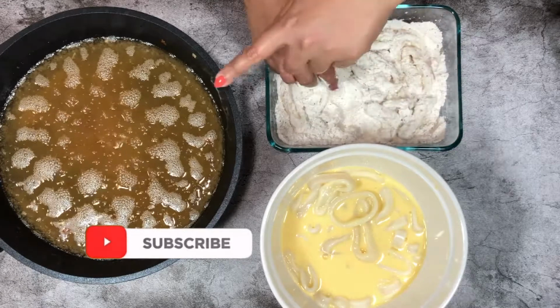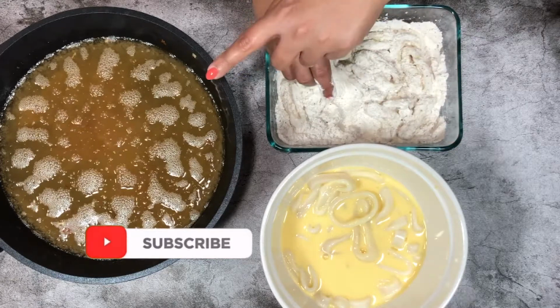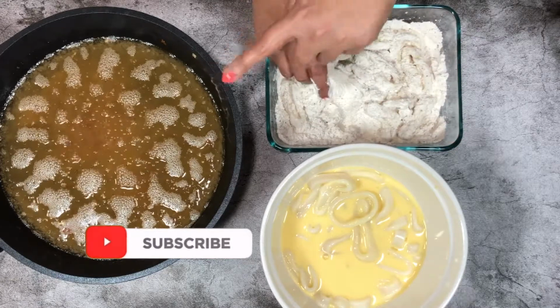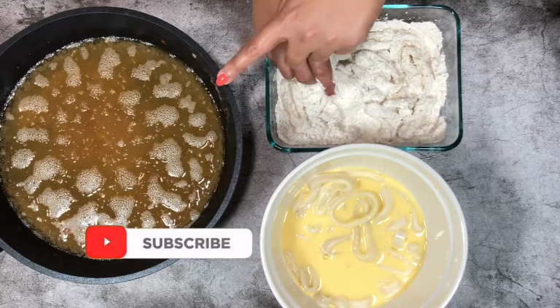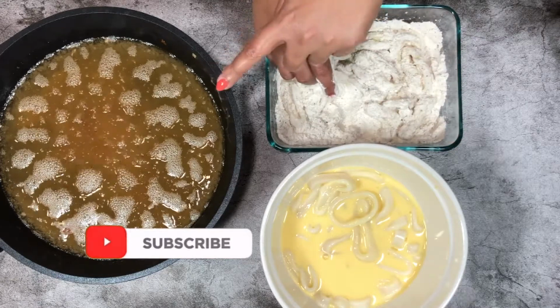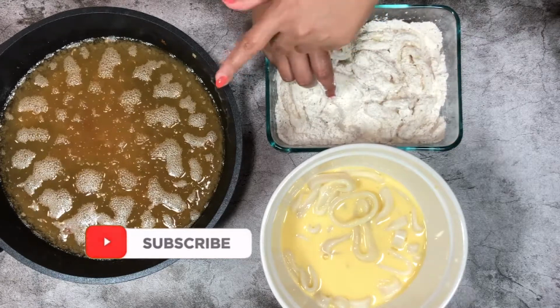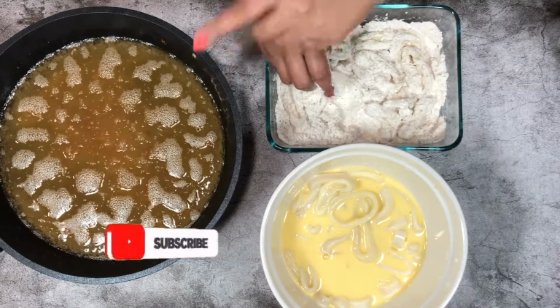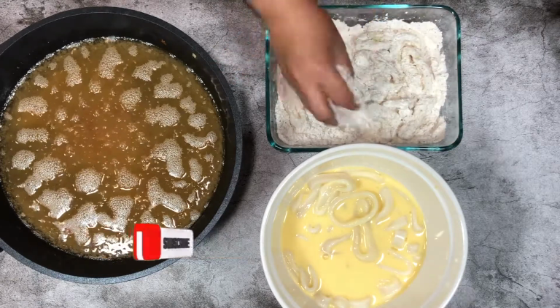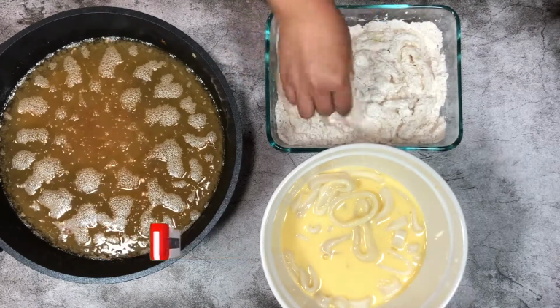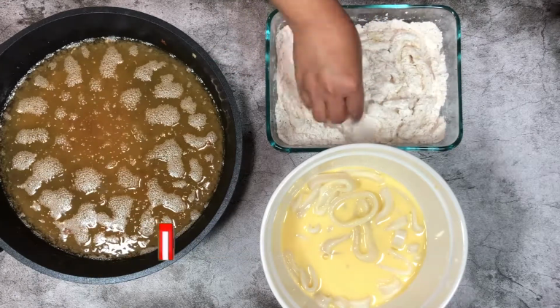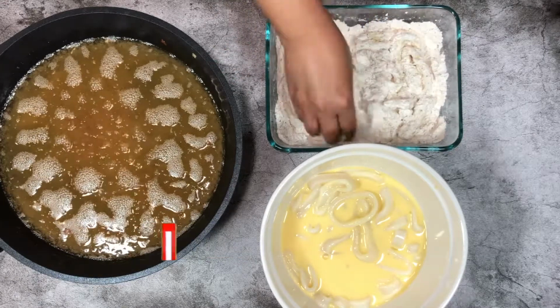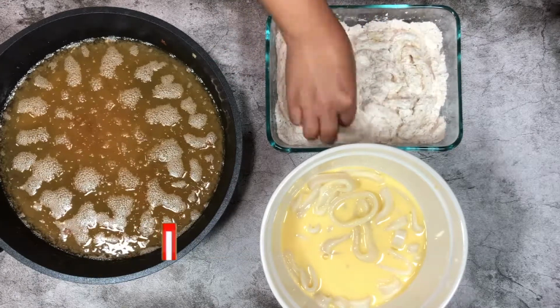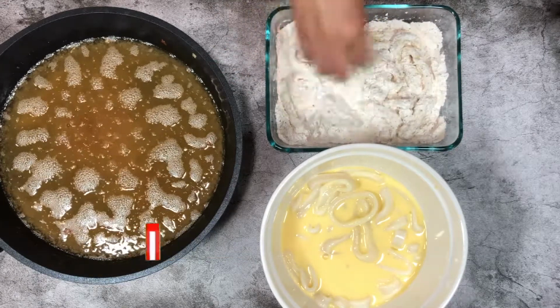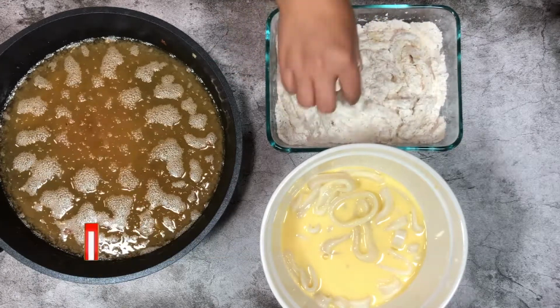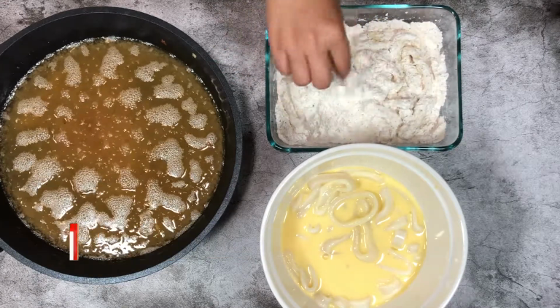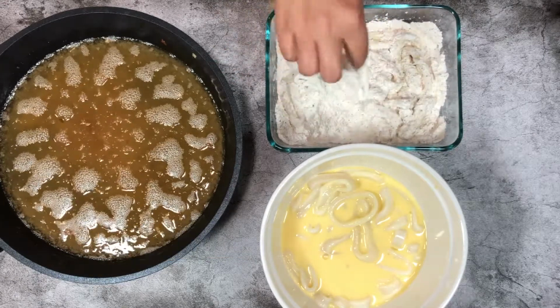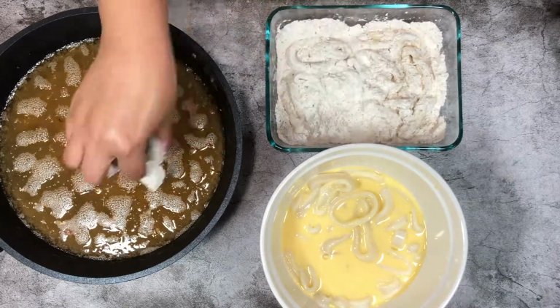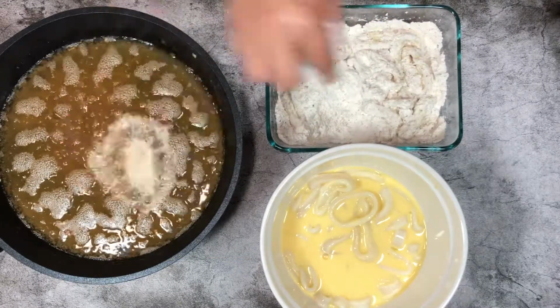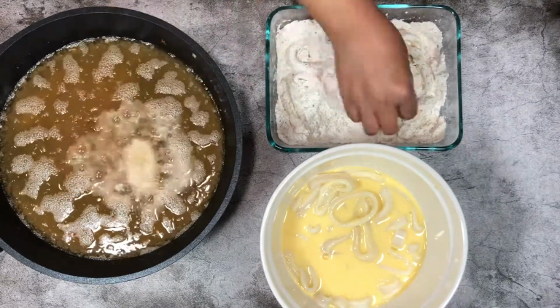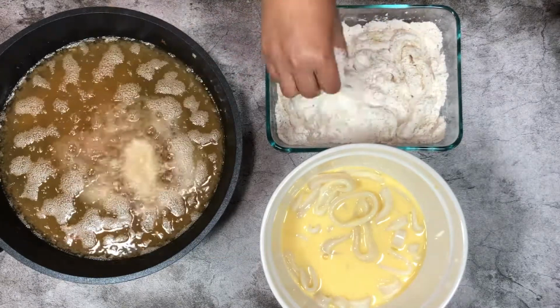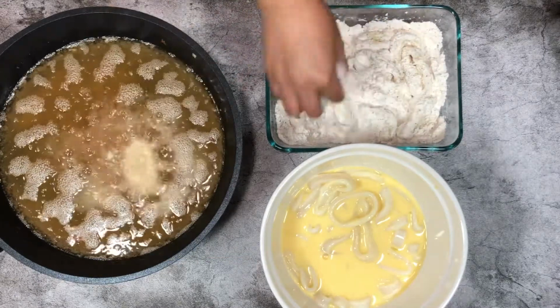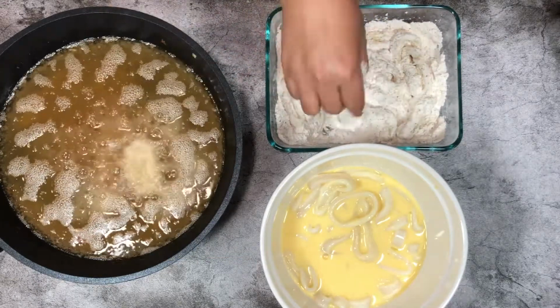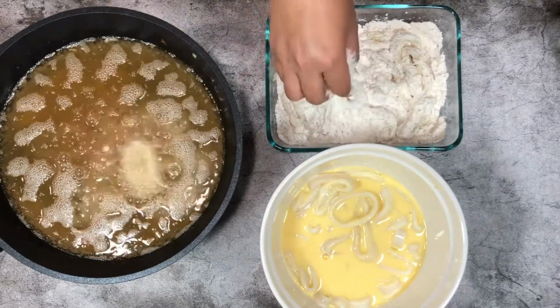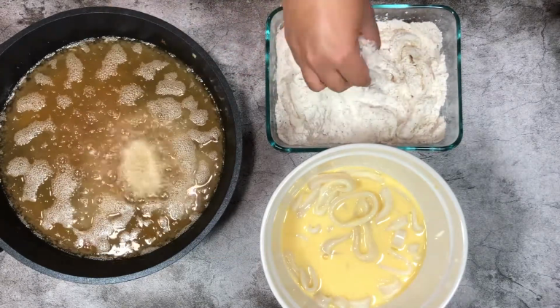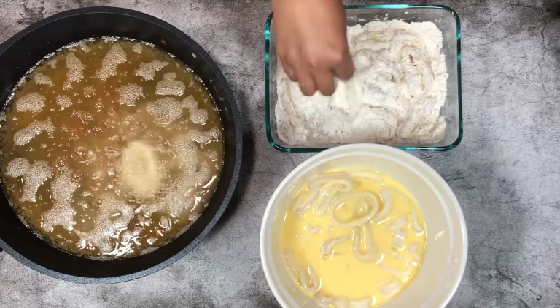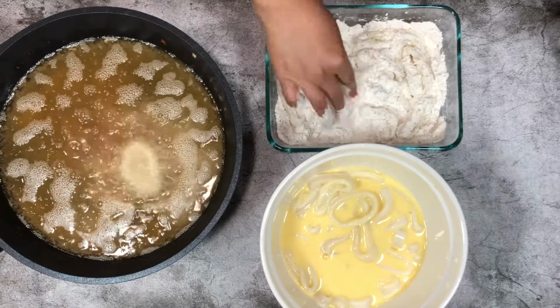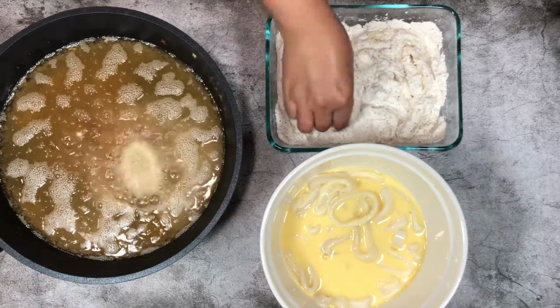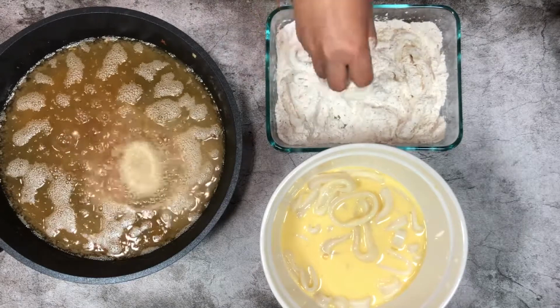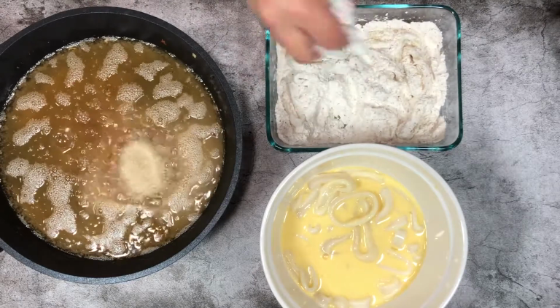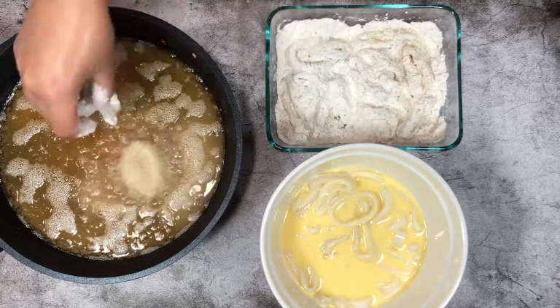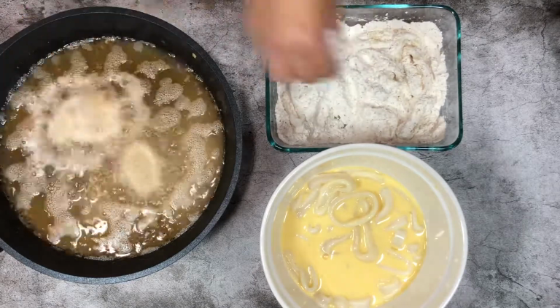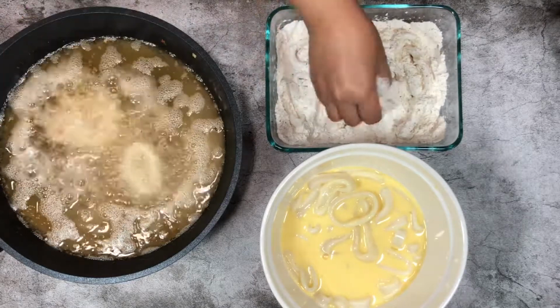Reheat the oil and wait until it gets up to temperature, then add the rings one at a time to fry the next batch.